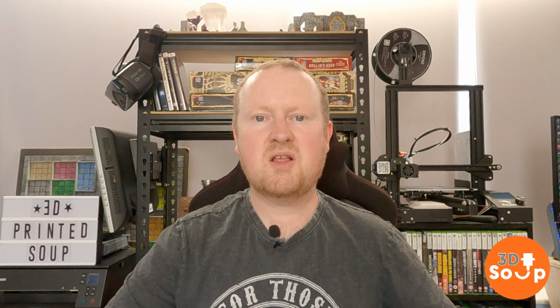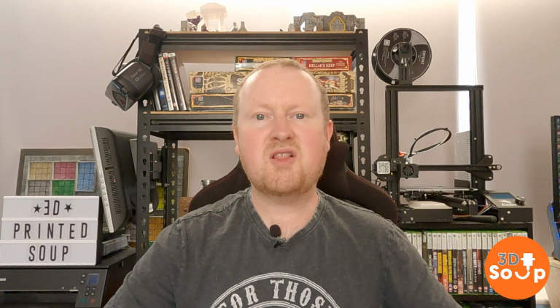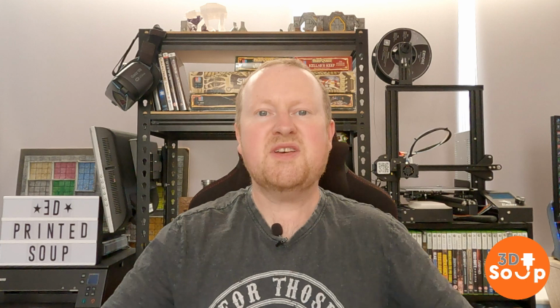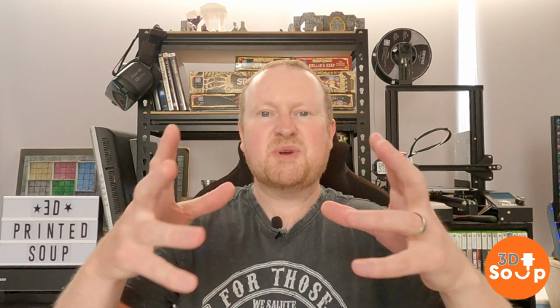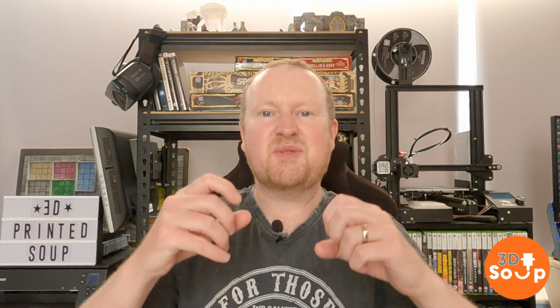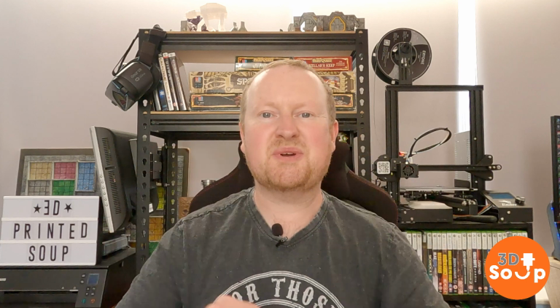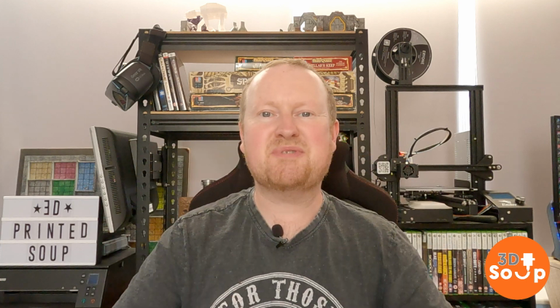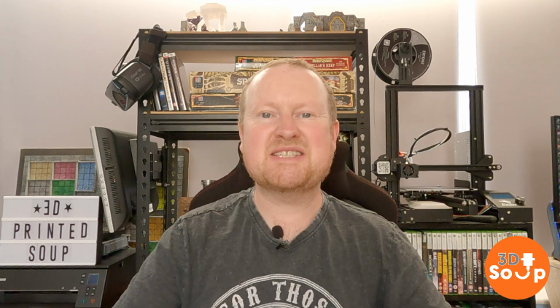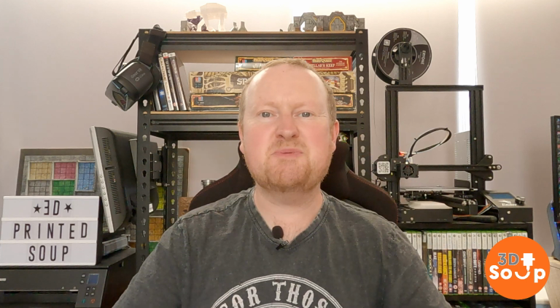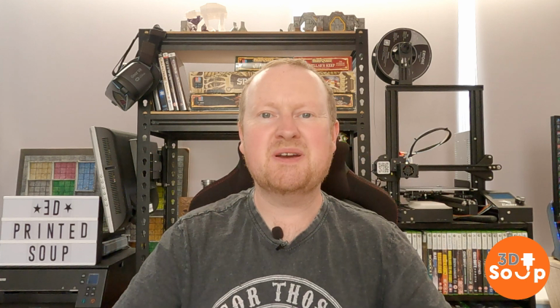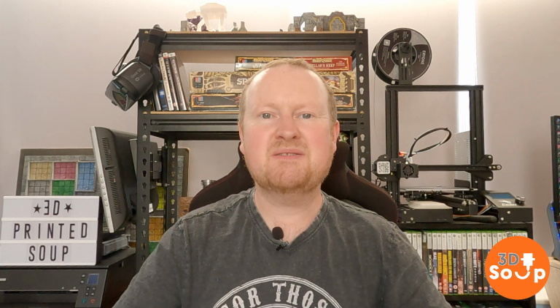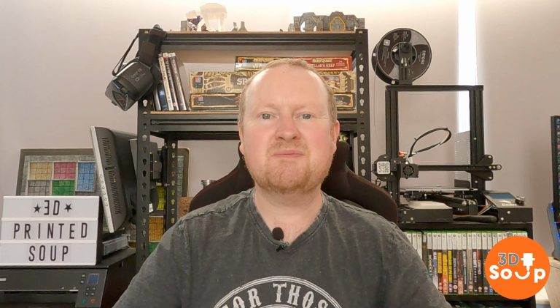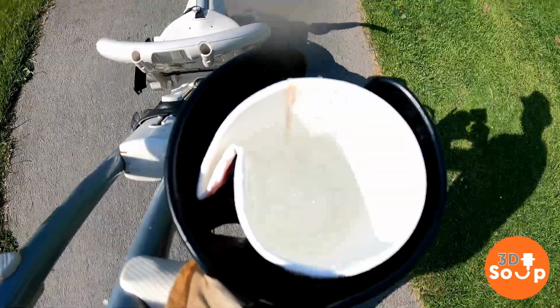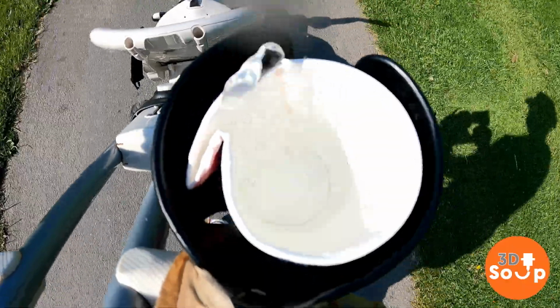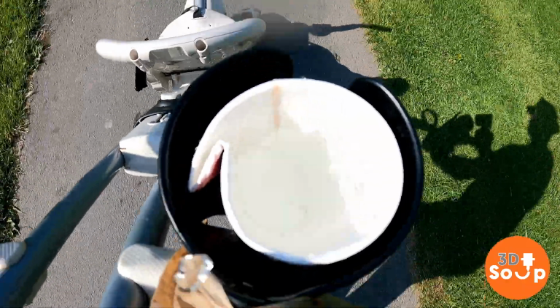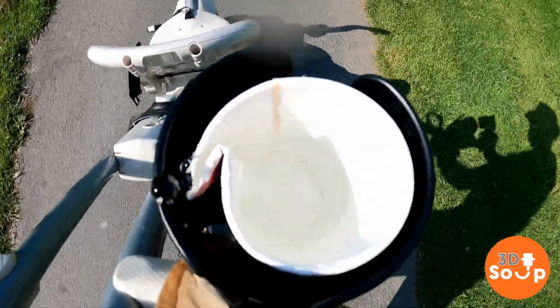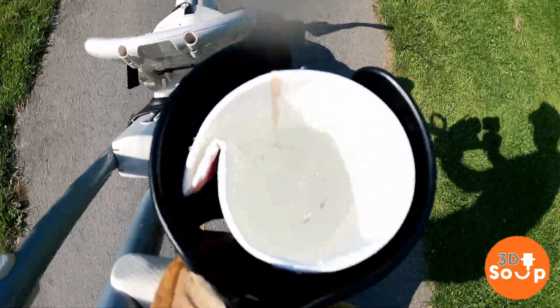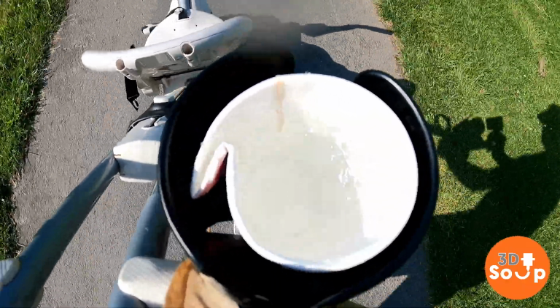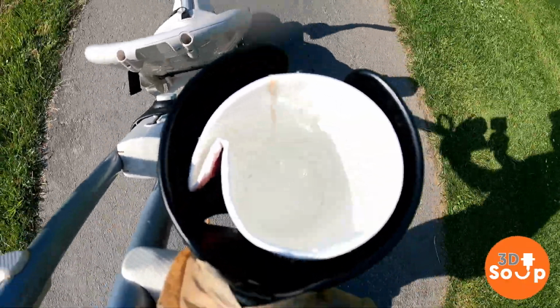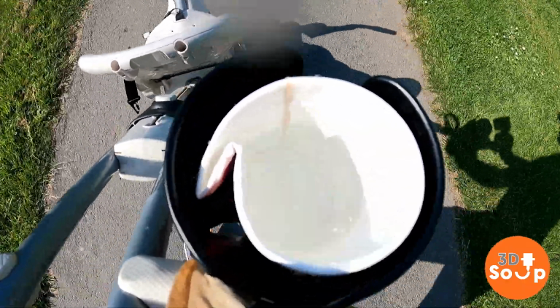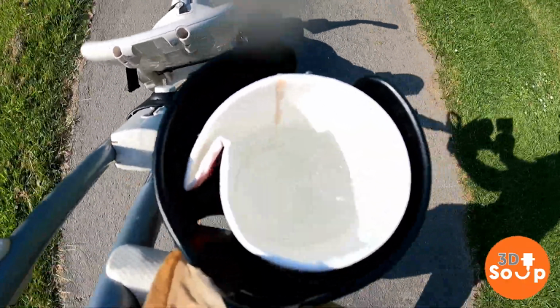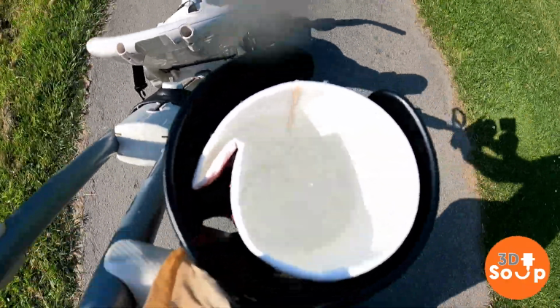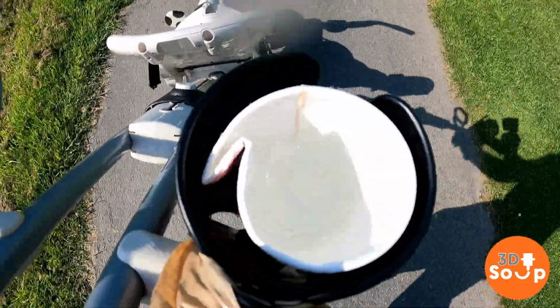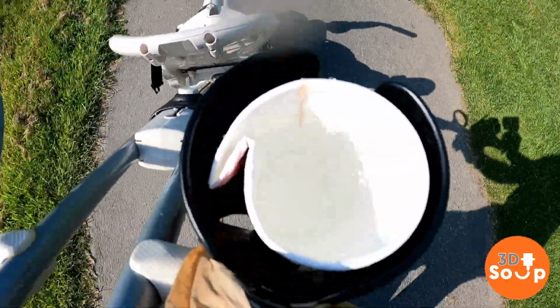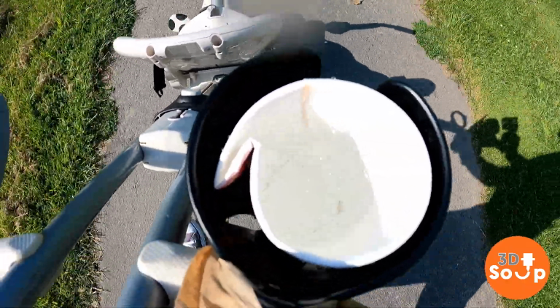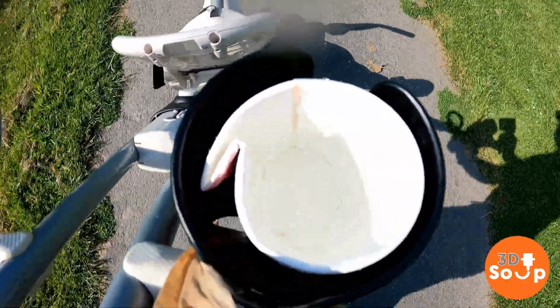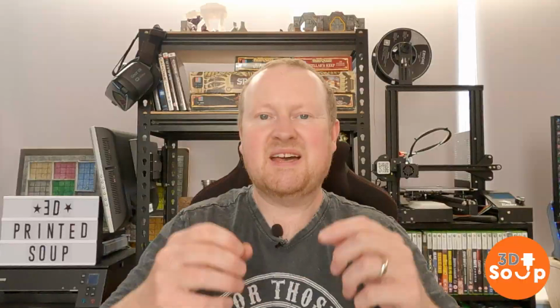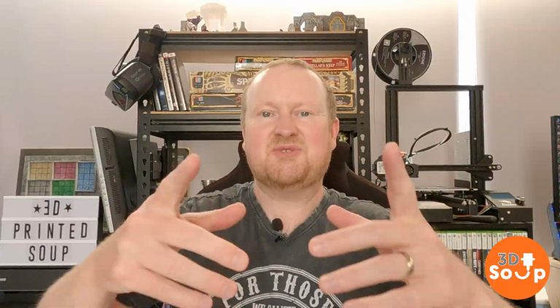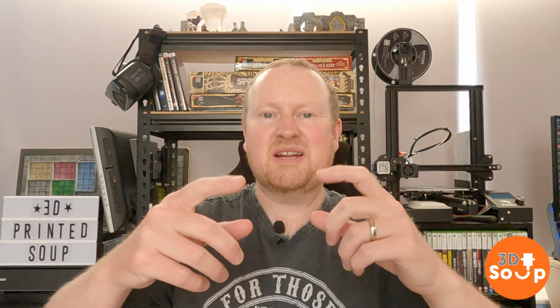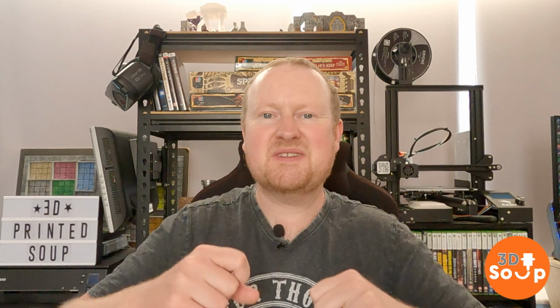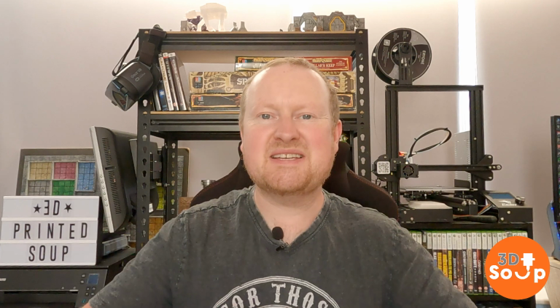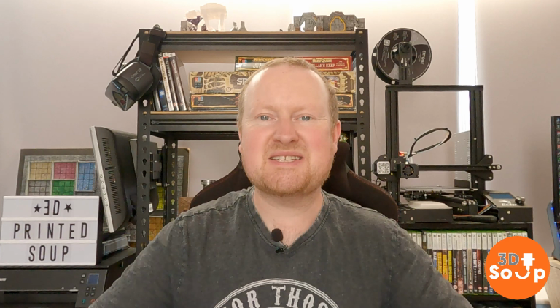This week on 3D Printed Soup, I've got water stuck everywhere — not in the lens. That's right after this.